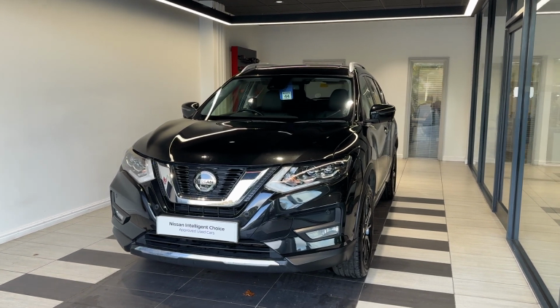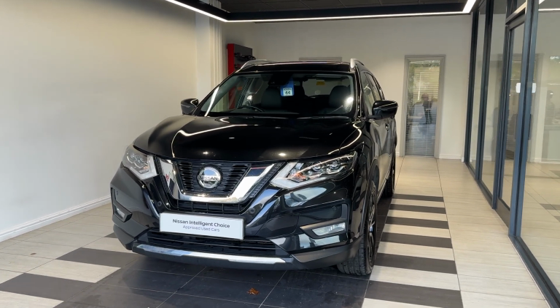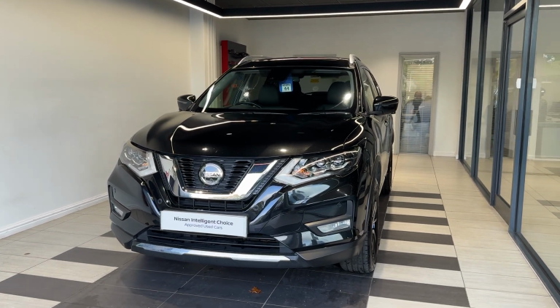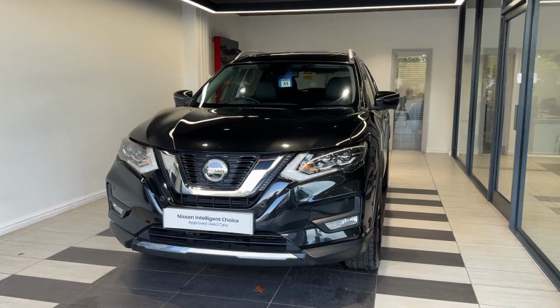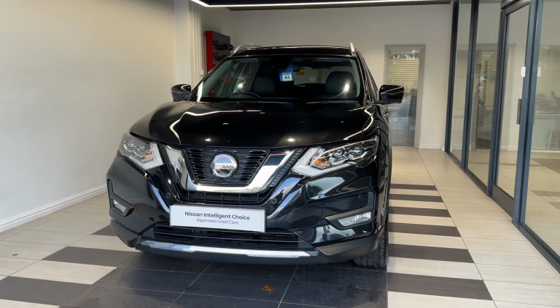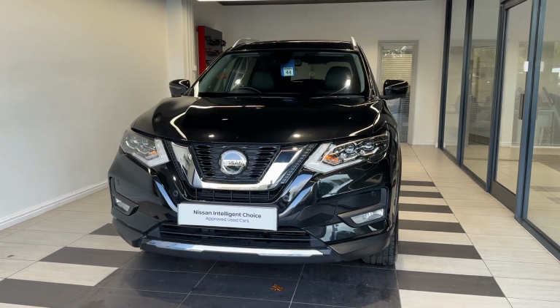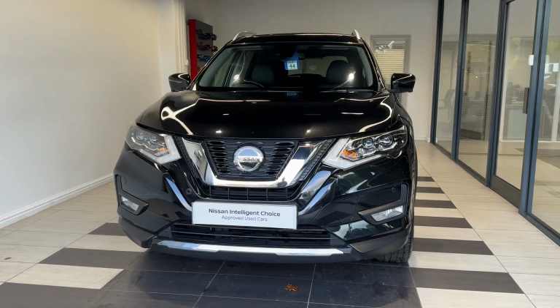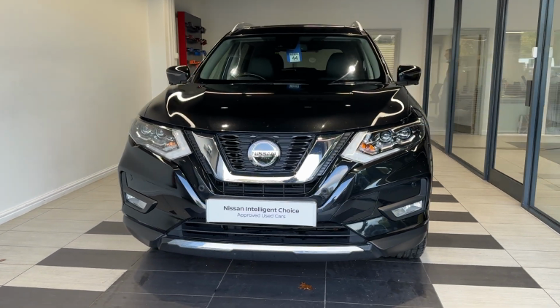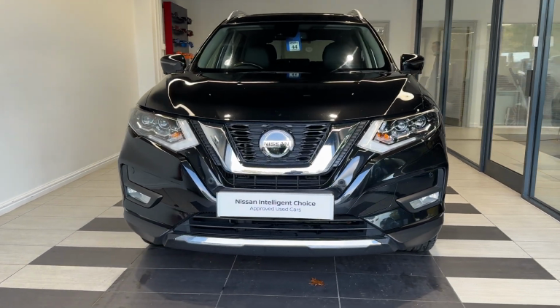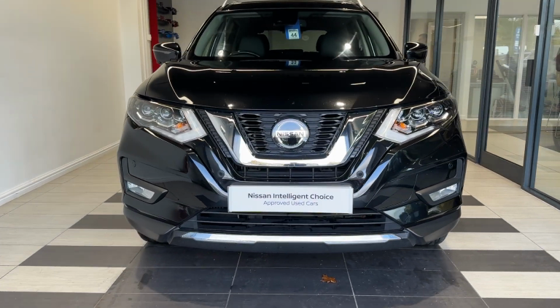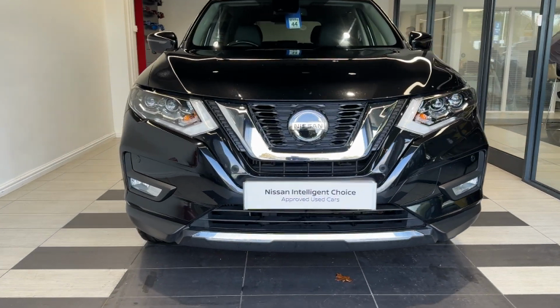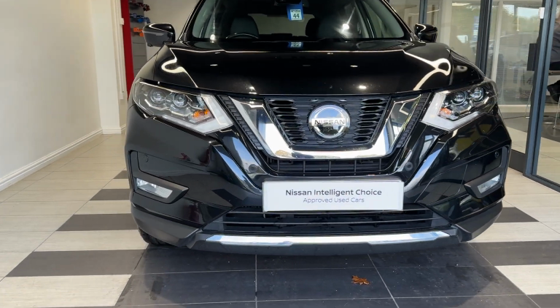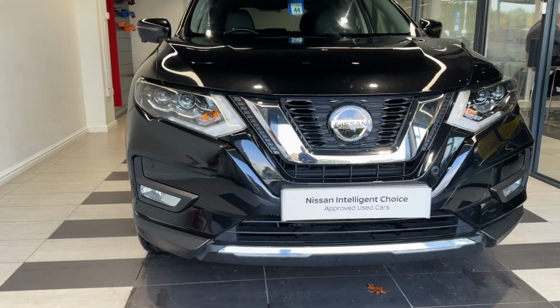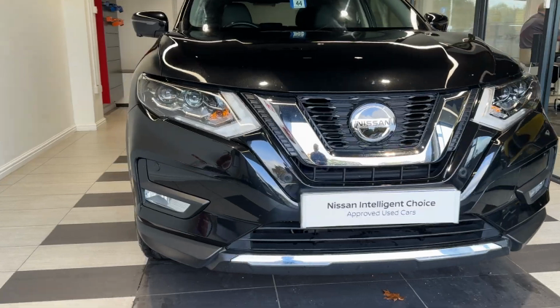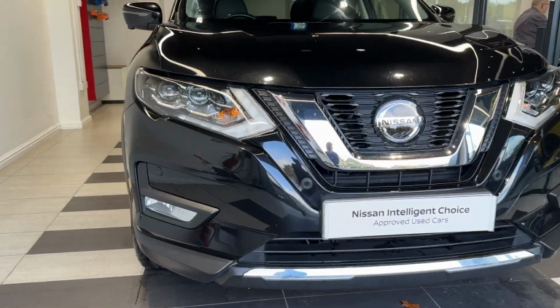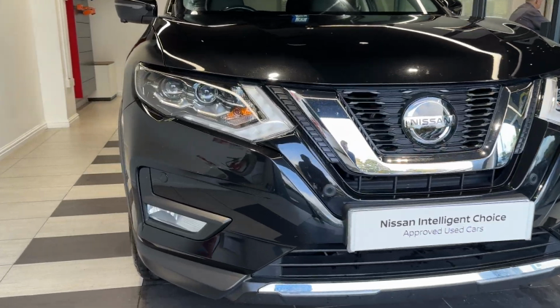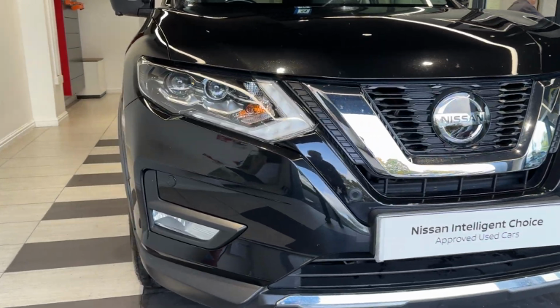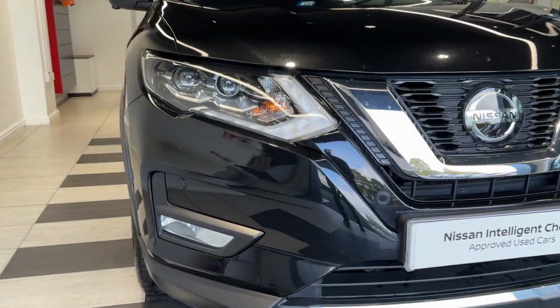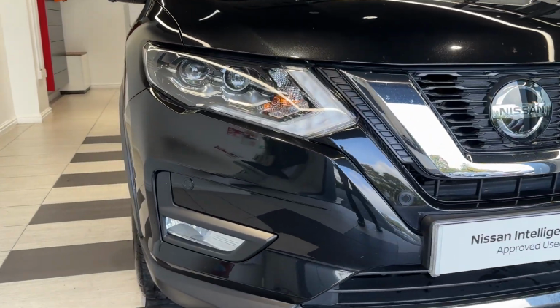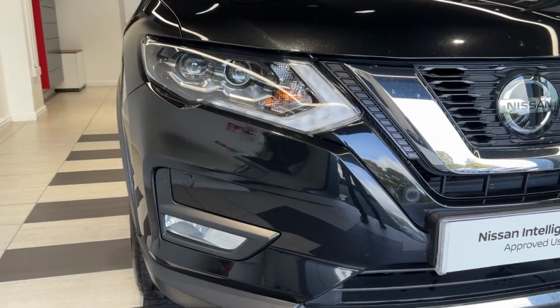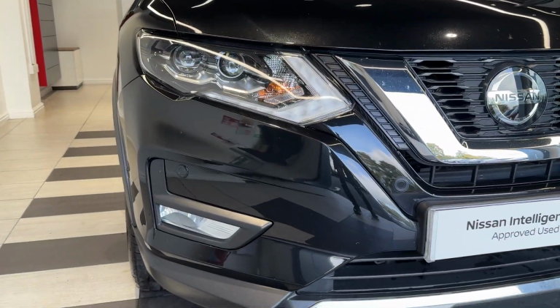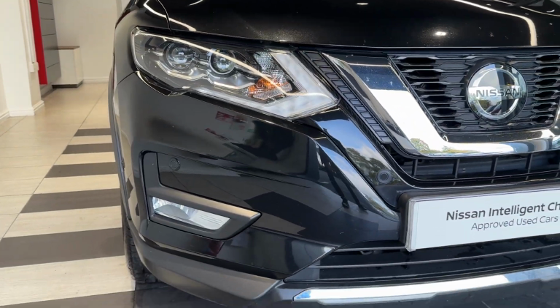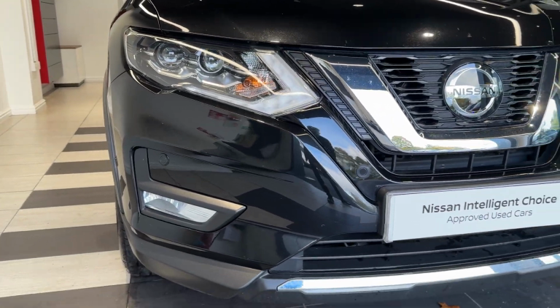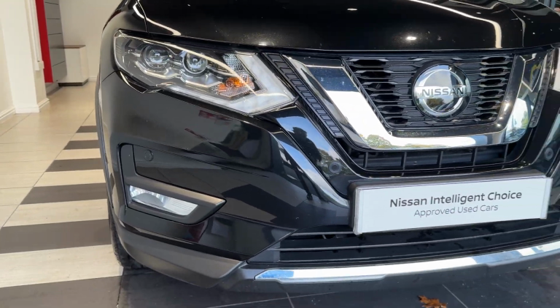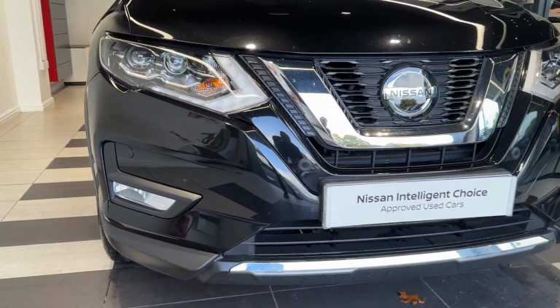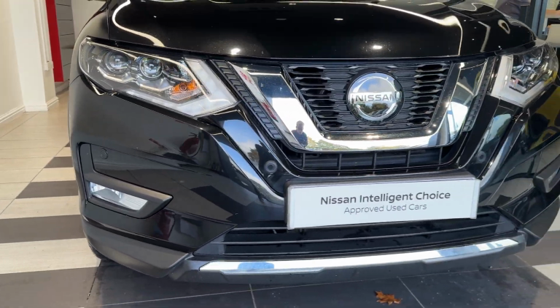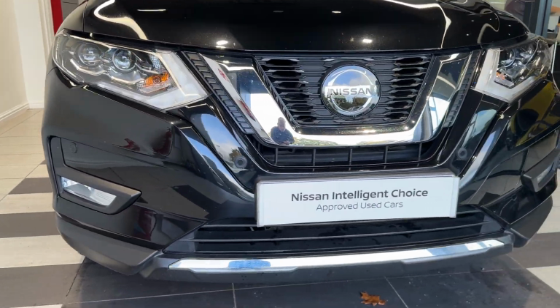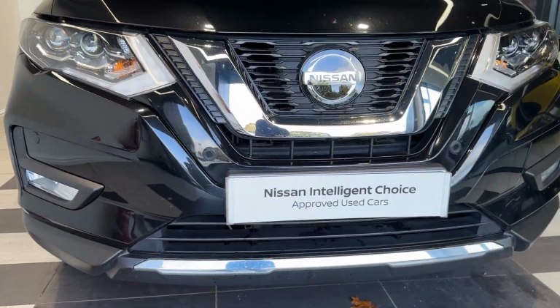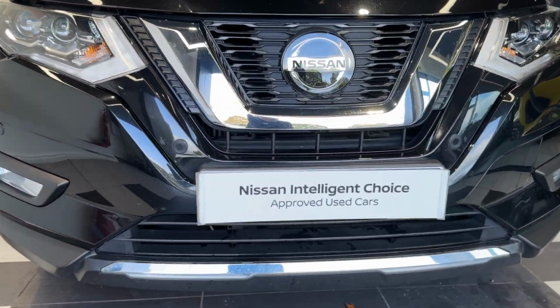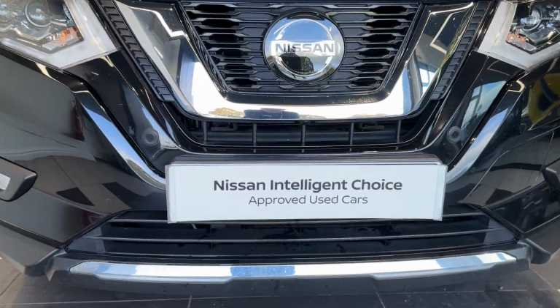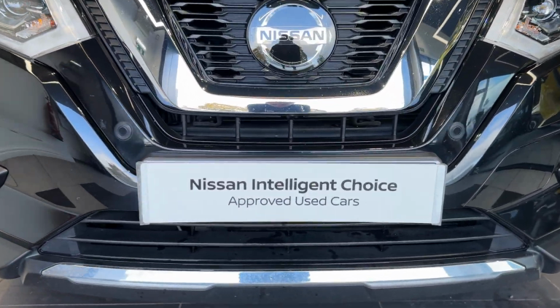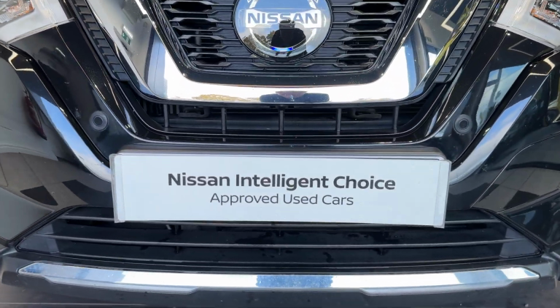Let's take a look around the car. Up front we have LED headlights, front parking sensors, and a front camera.